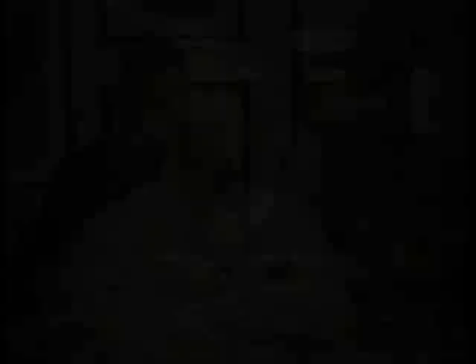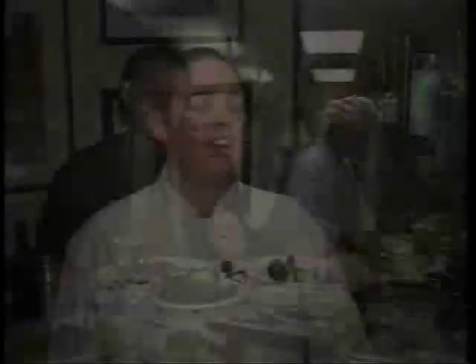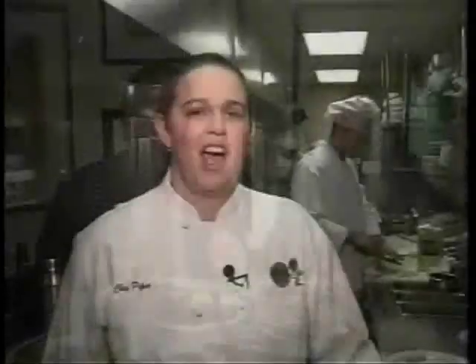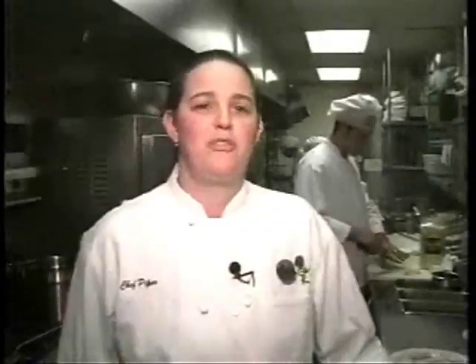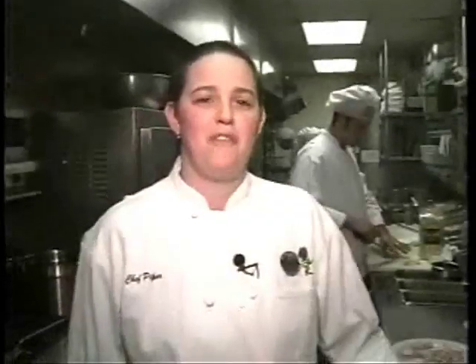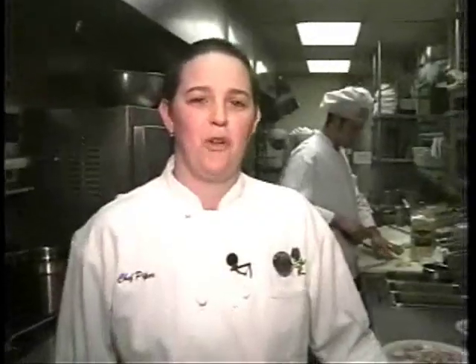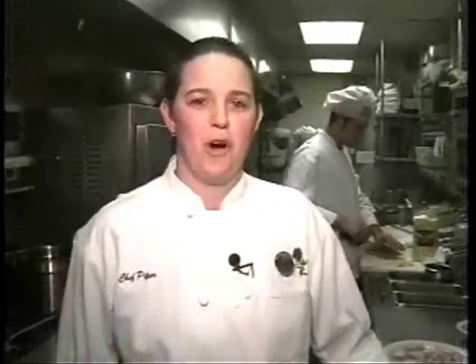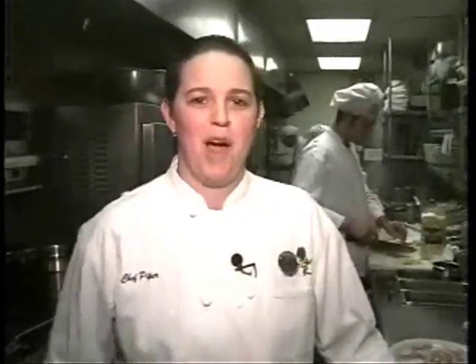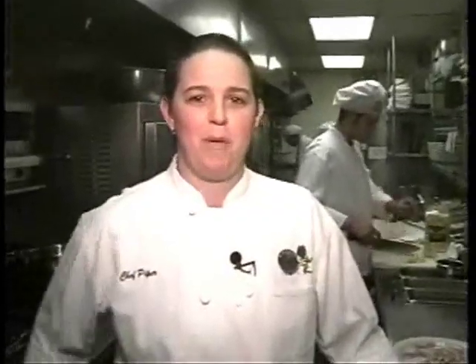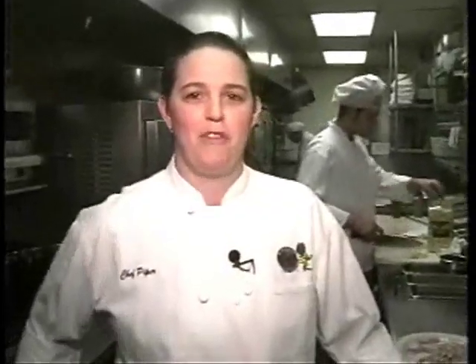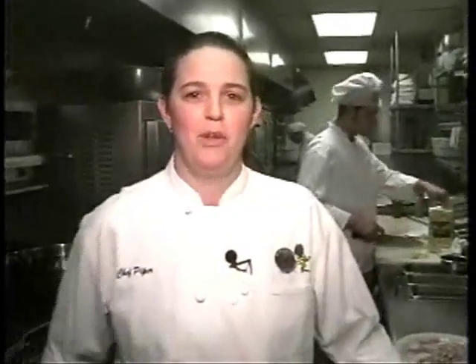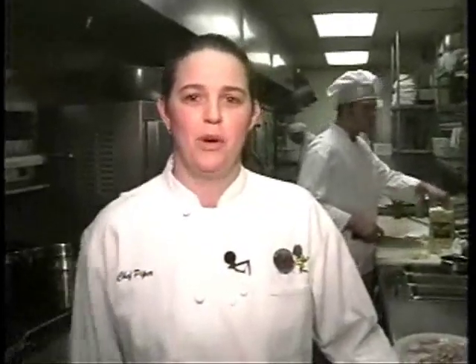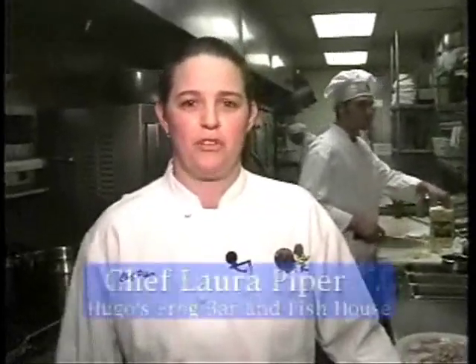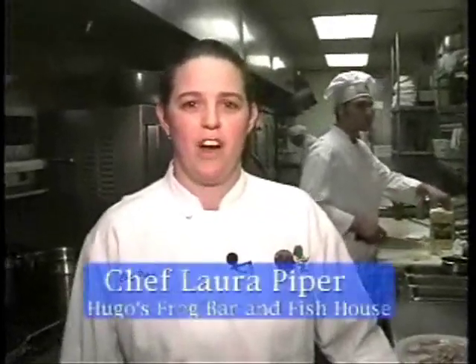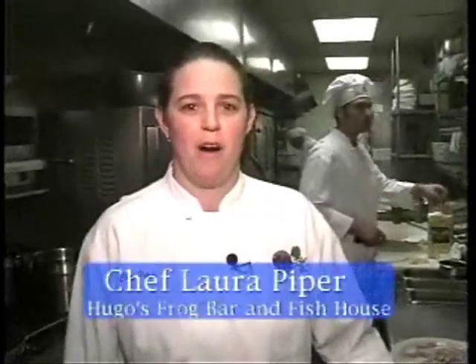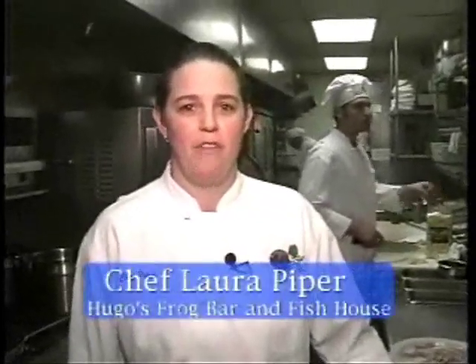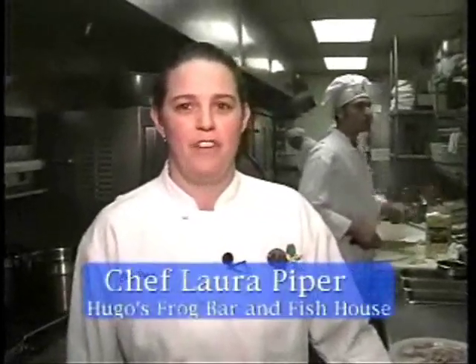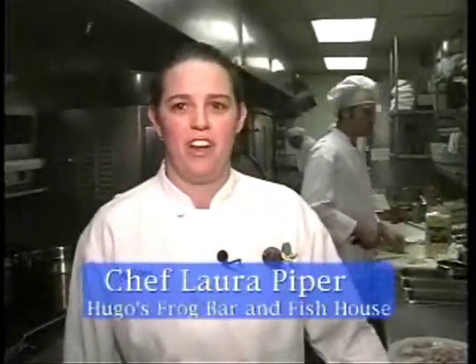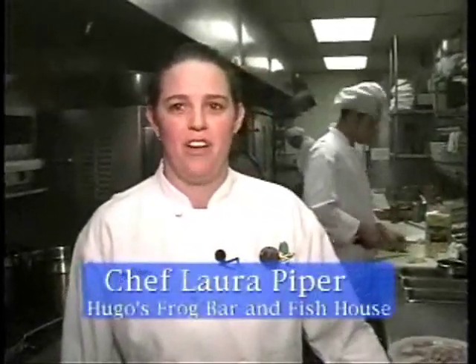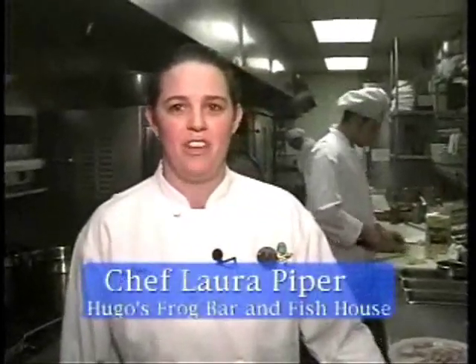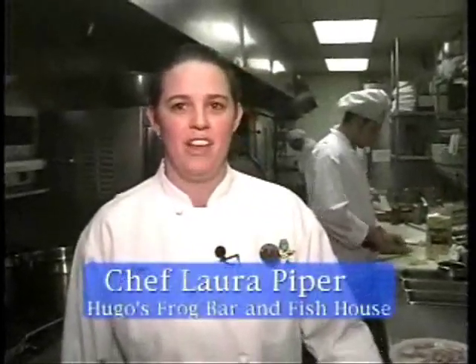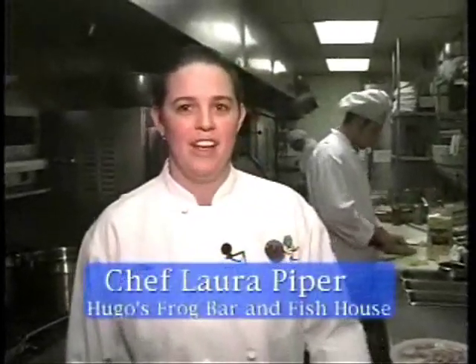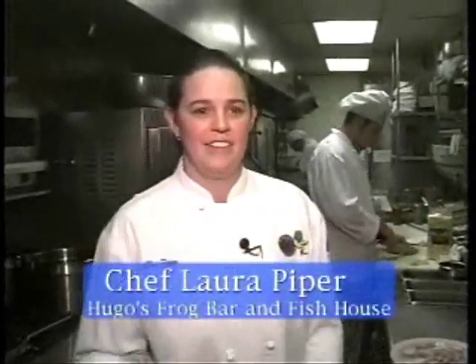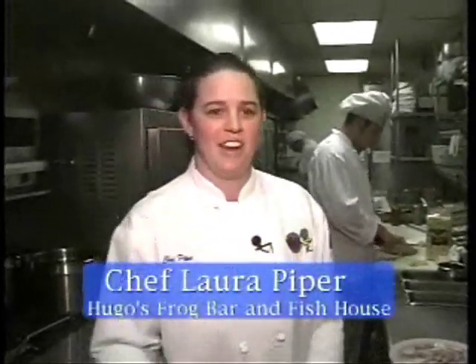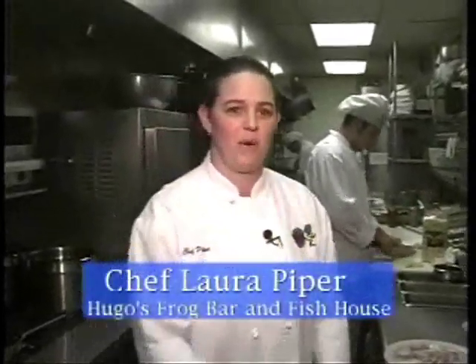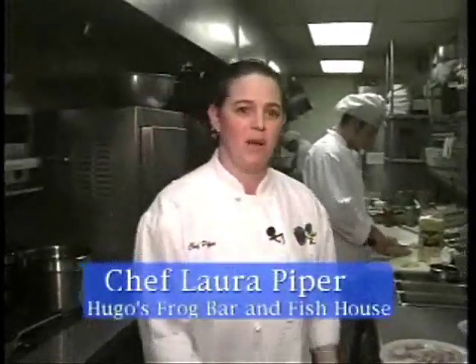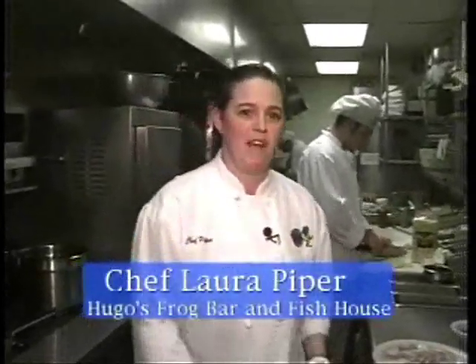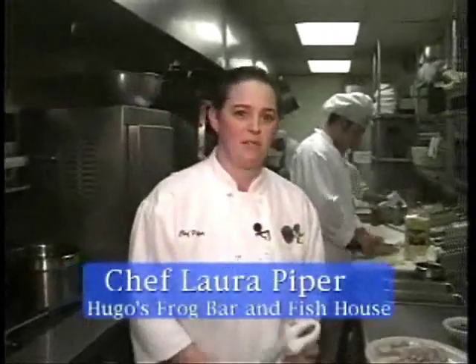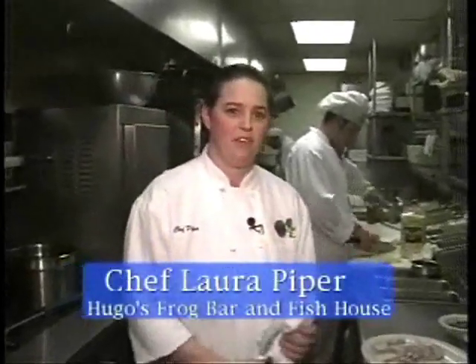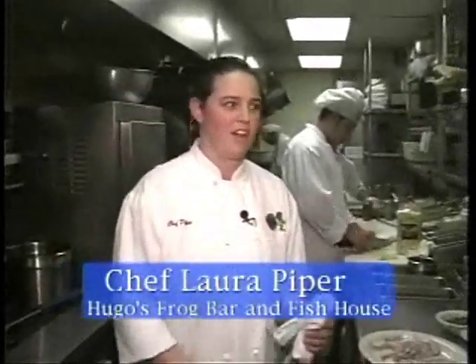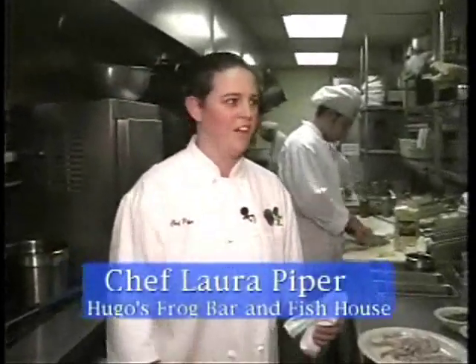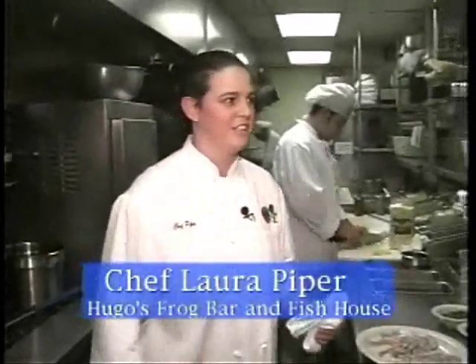Hi, I'm Chef Laura Piper from Hugo's Frog Garden Fish House. Today we're going to make some frog legs.